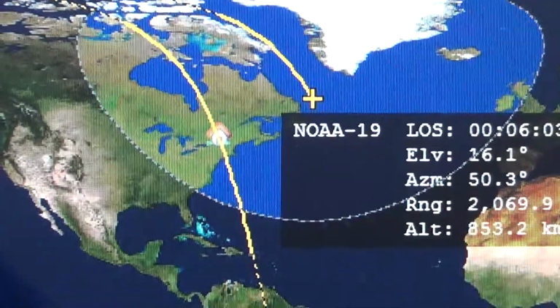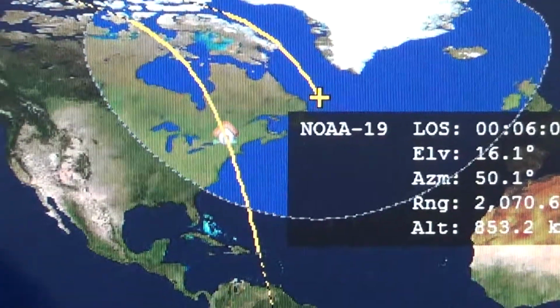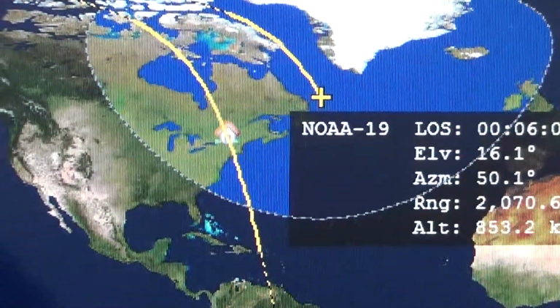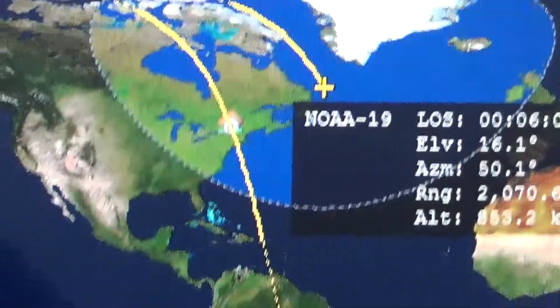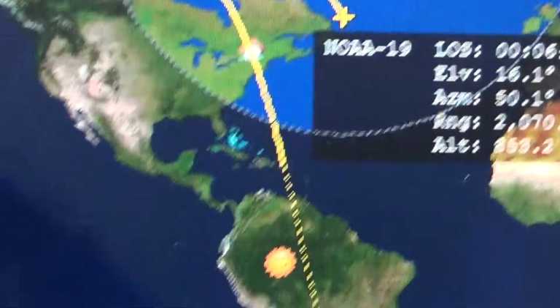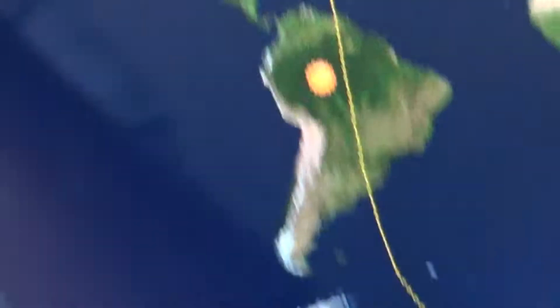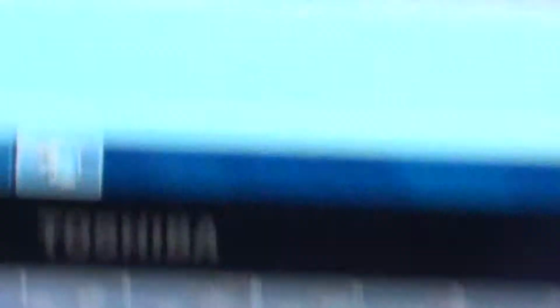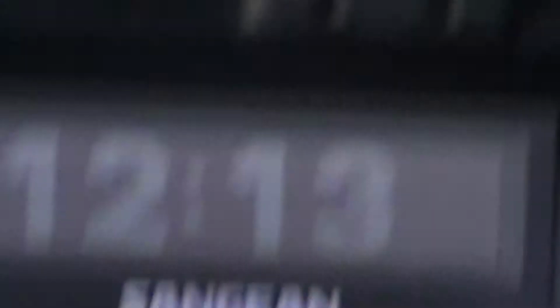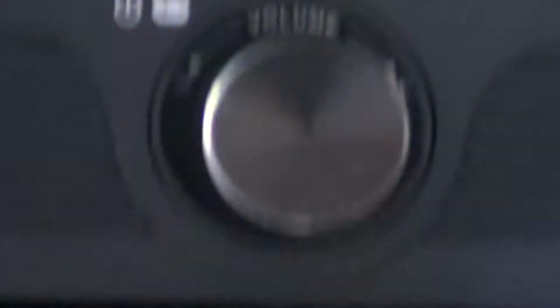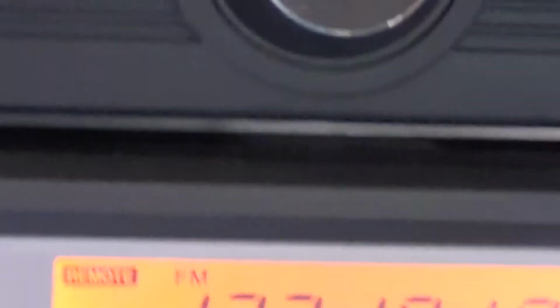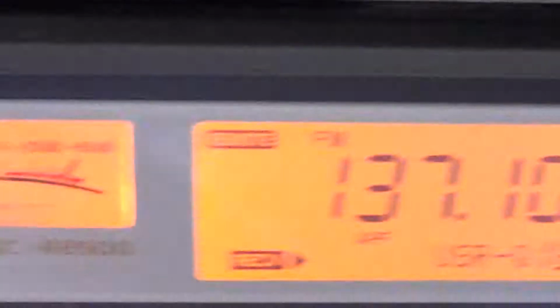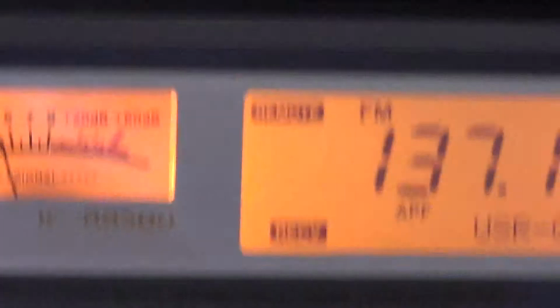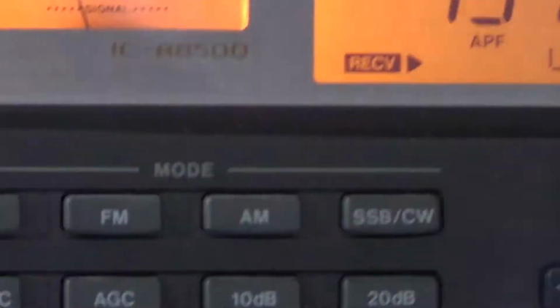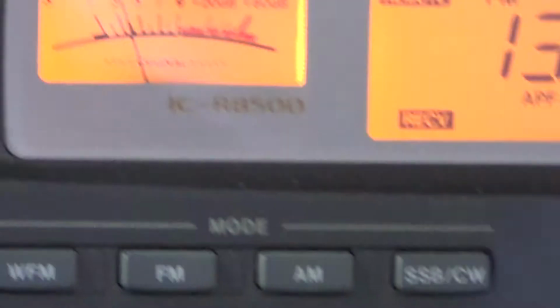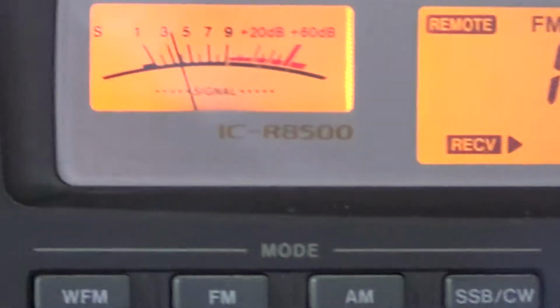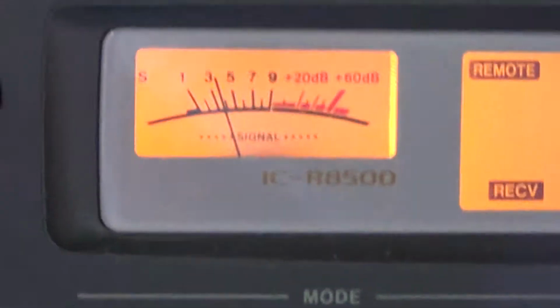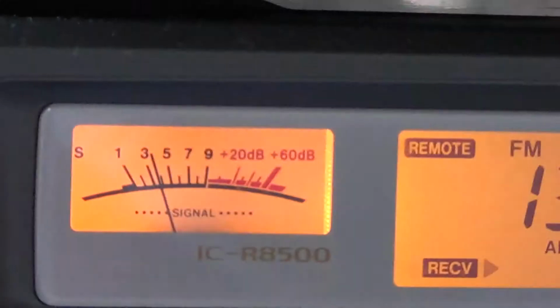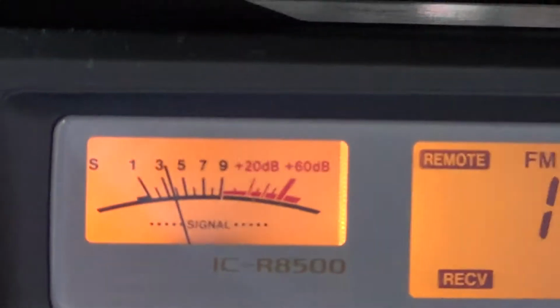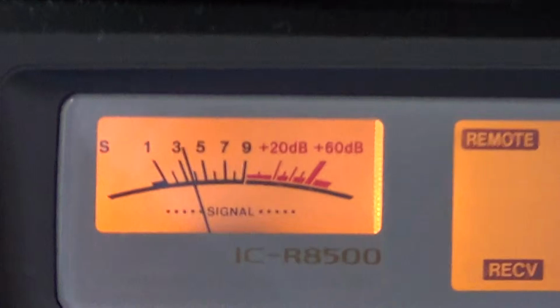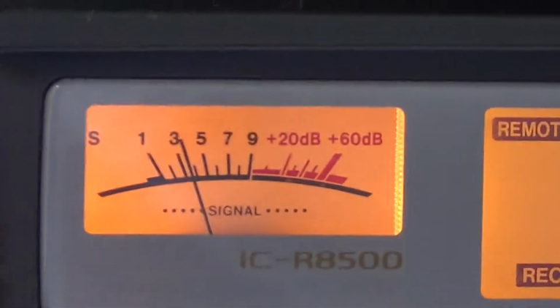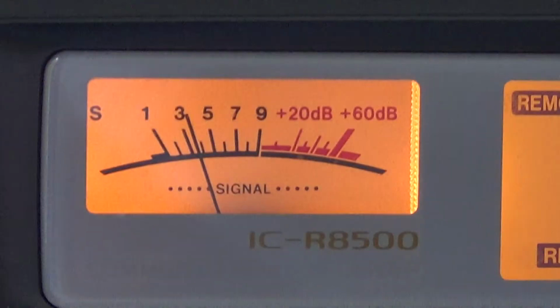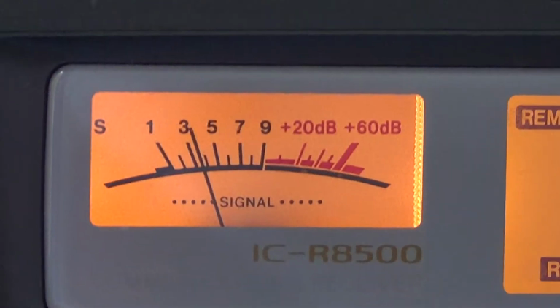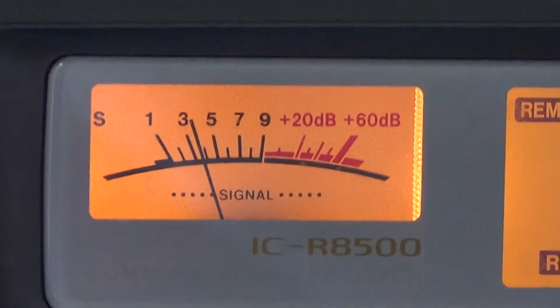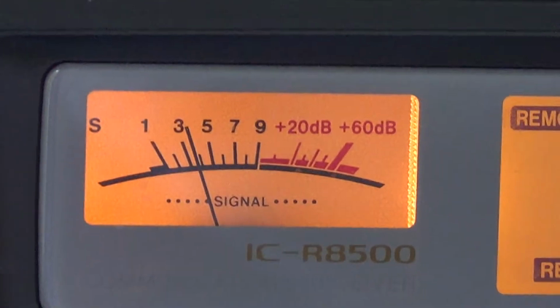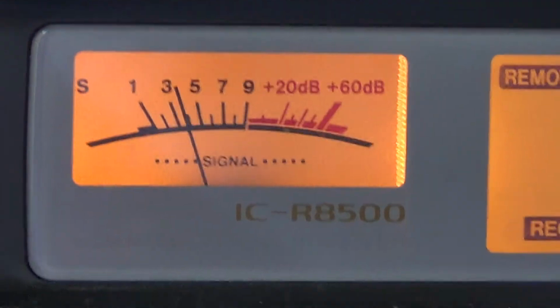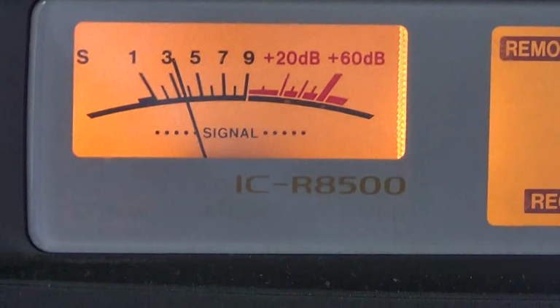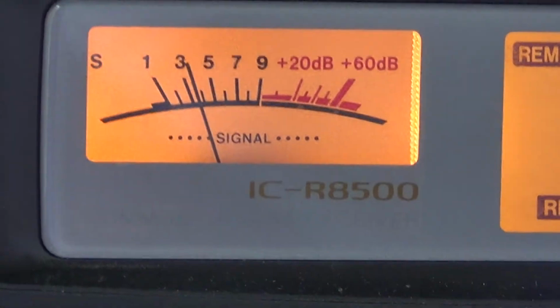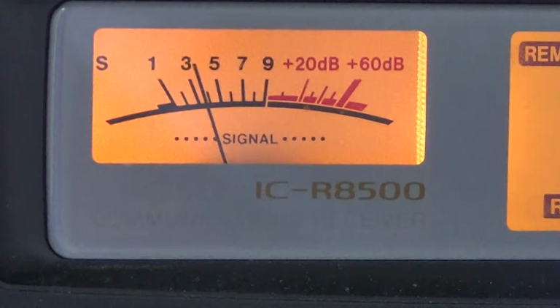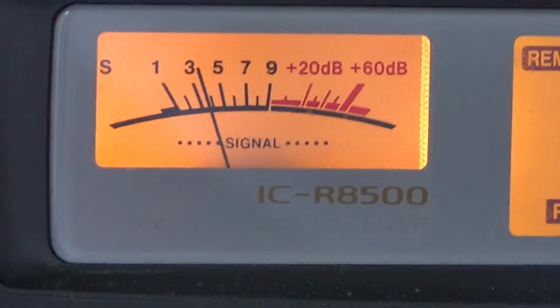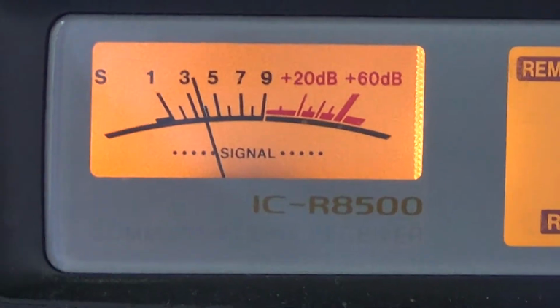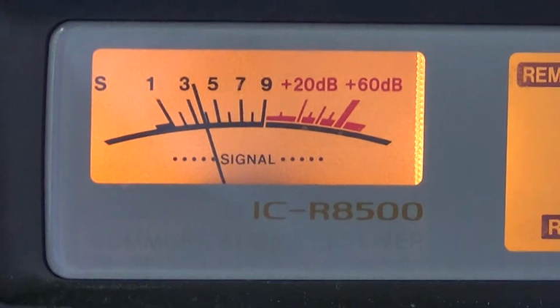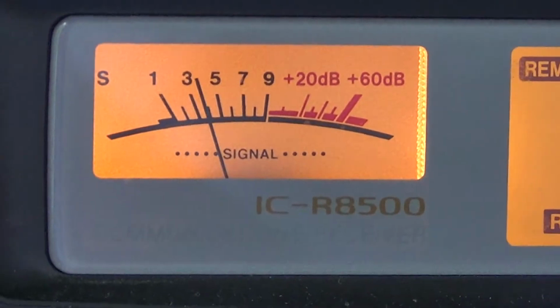It's strong enough that it's actually triggering my S meter here — you can see it's giving an interesting signal.